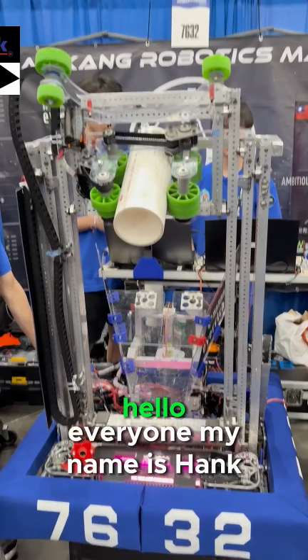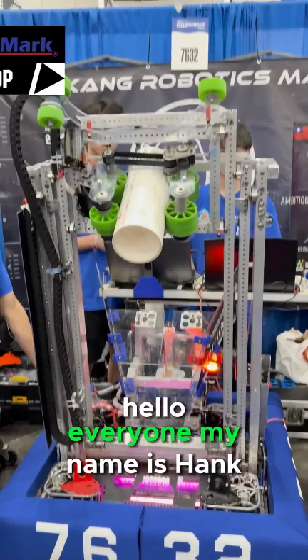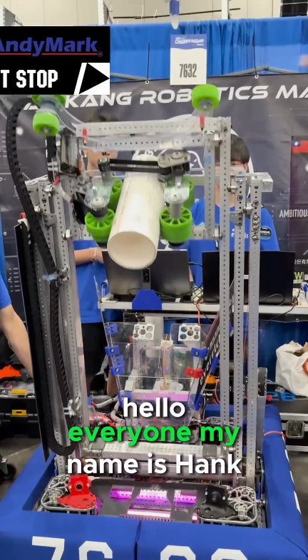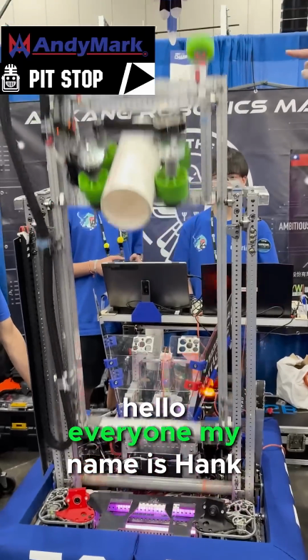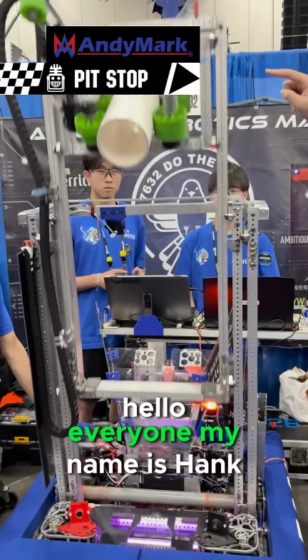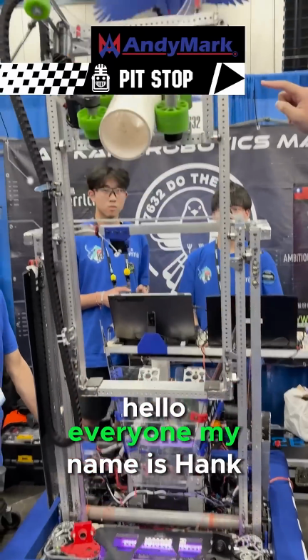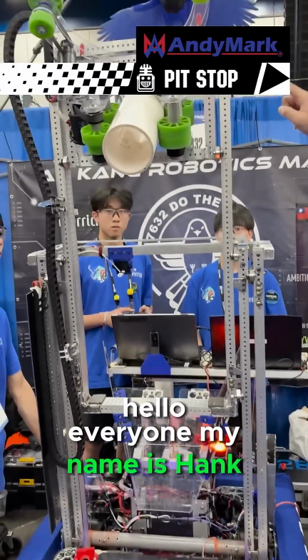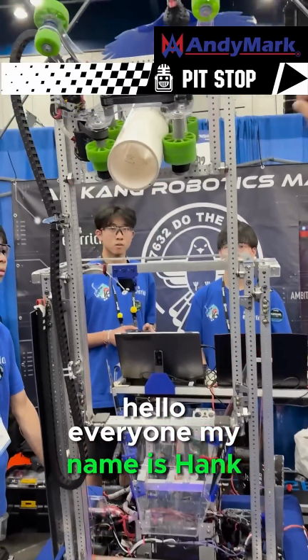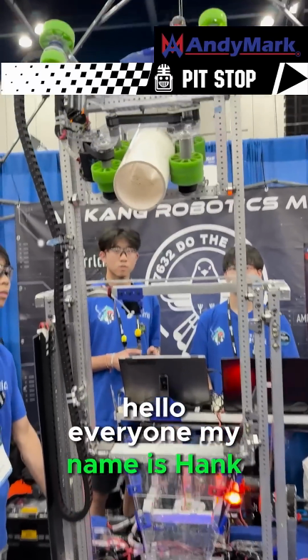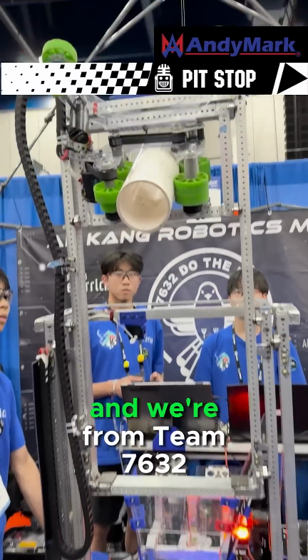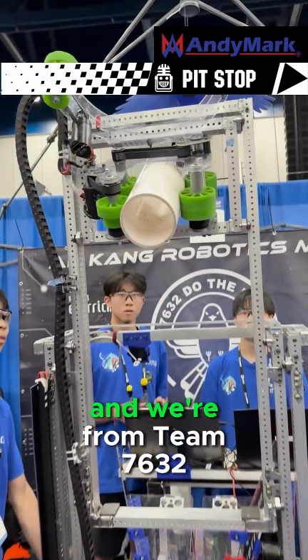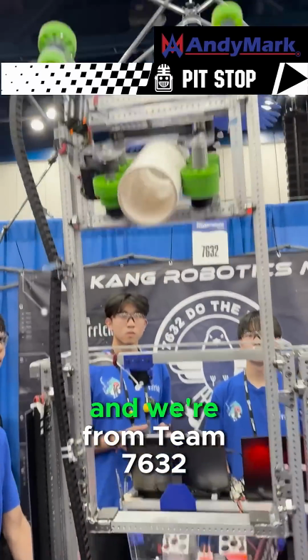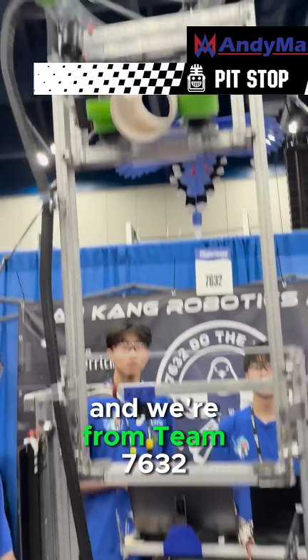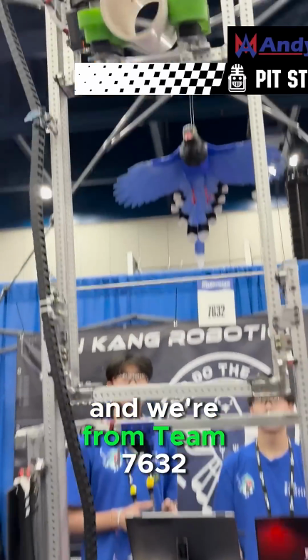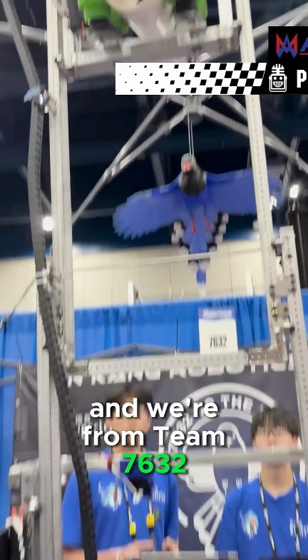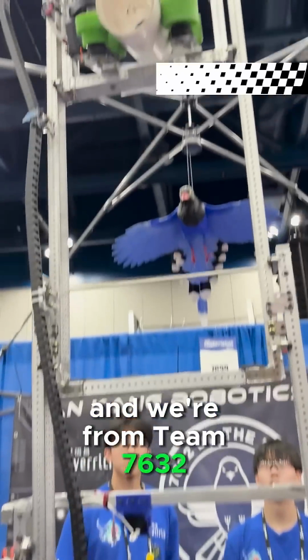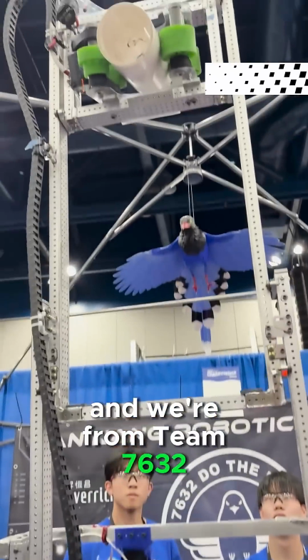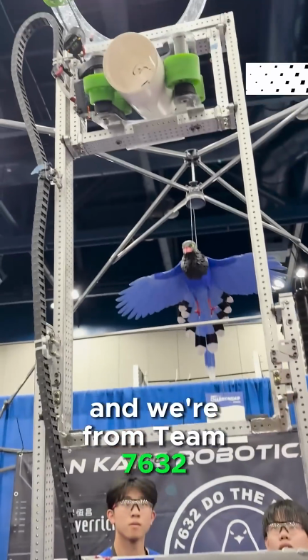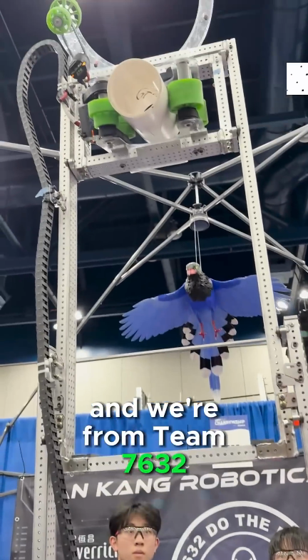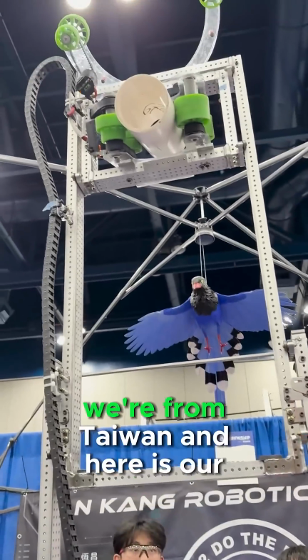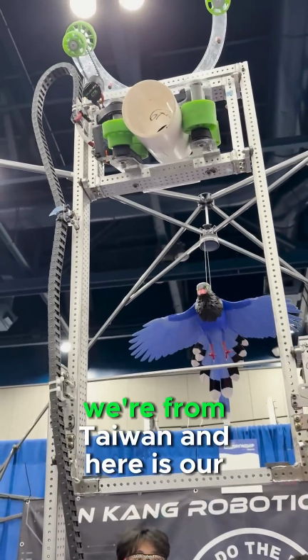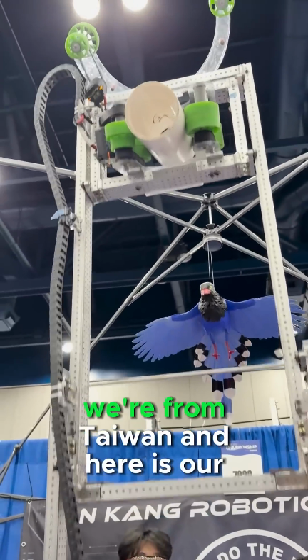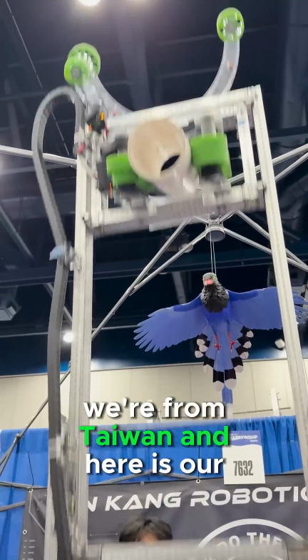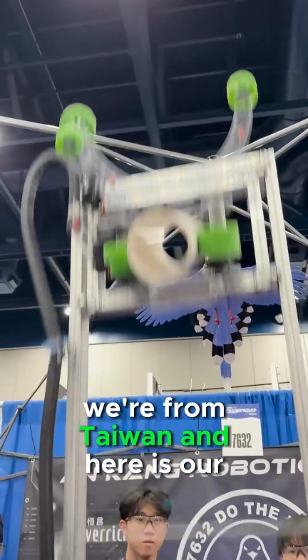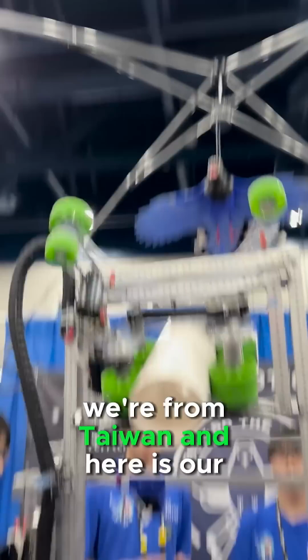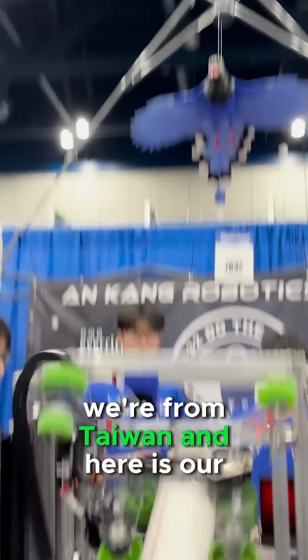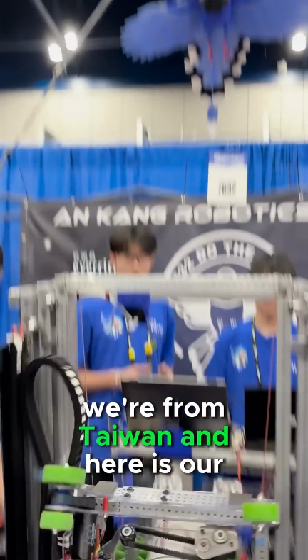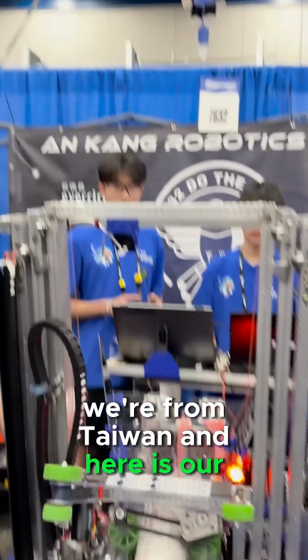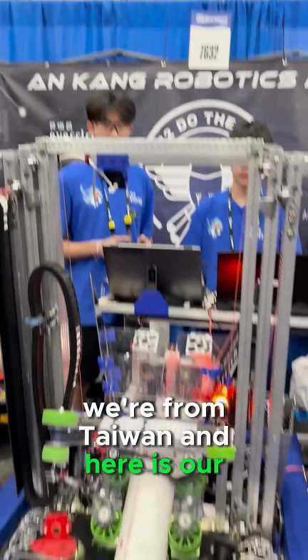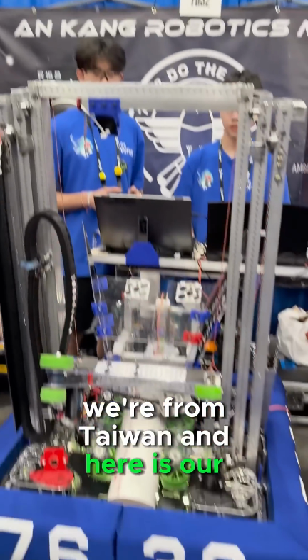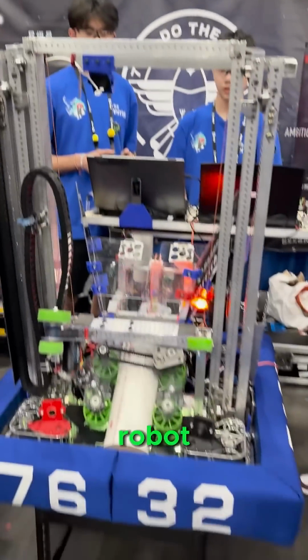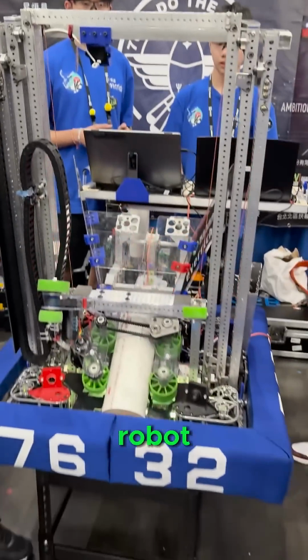Hello everyone. My name is Hank and we're from Team 1762. We're from Taiwan. And here's our robot.